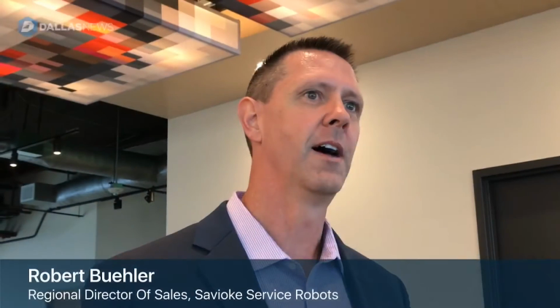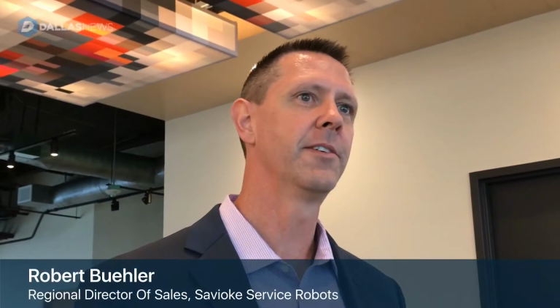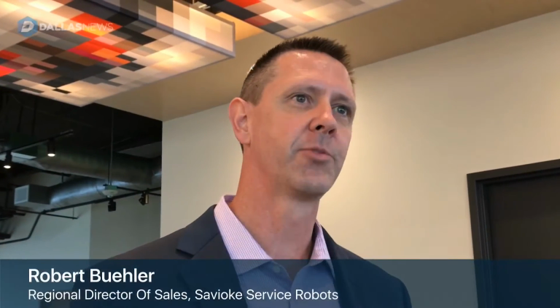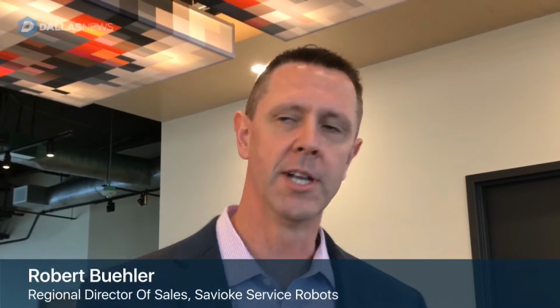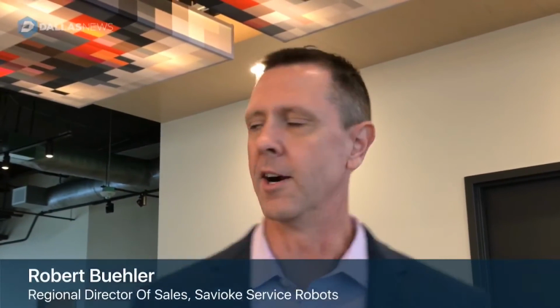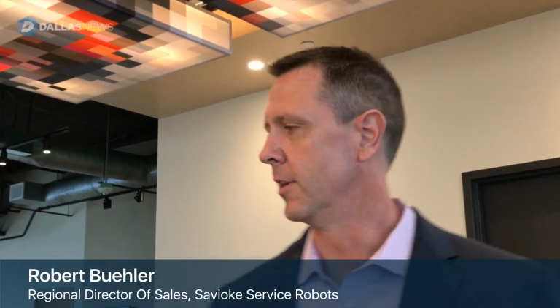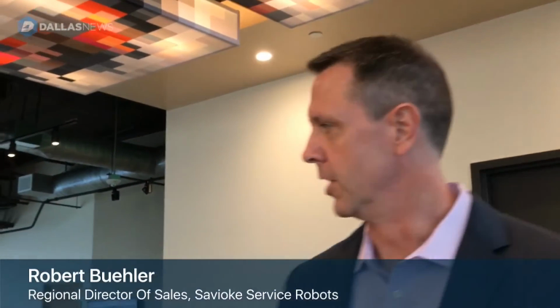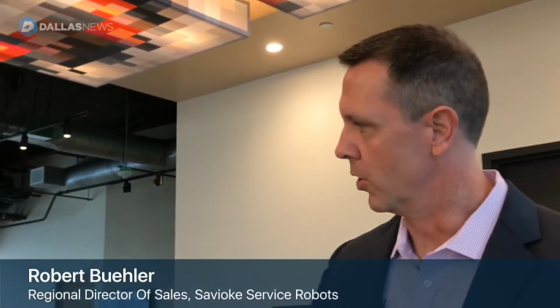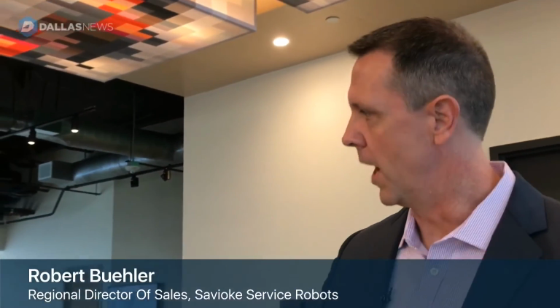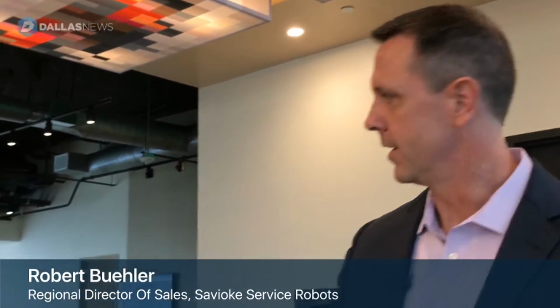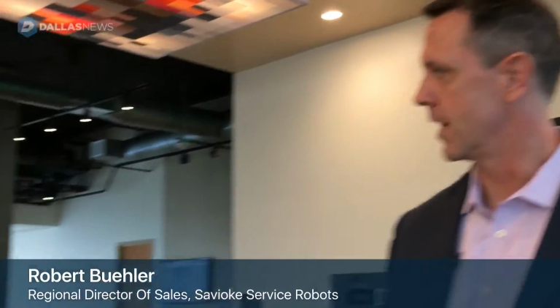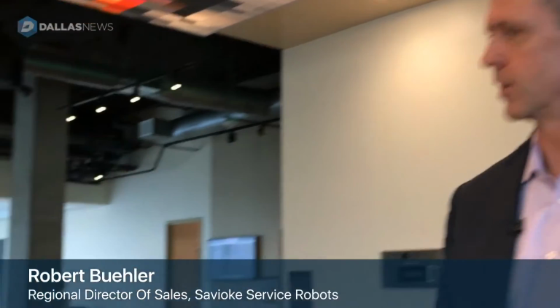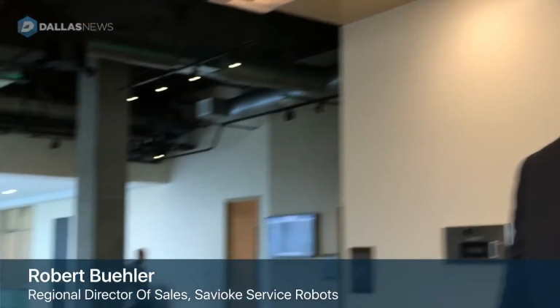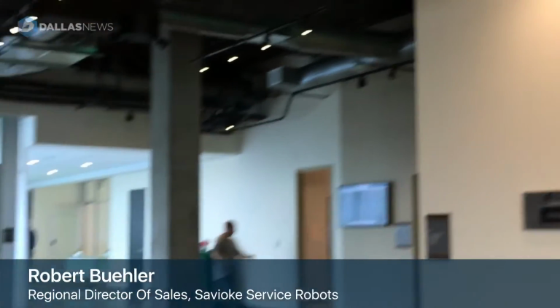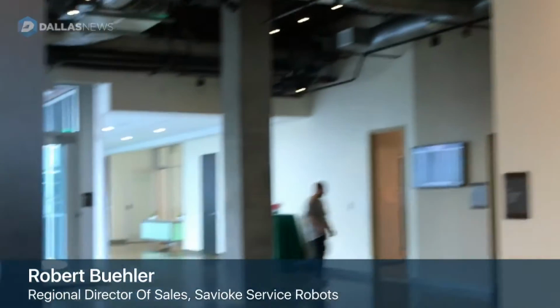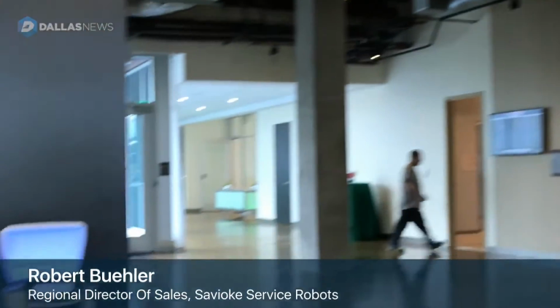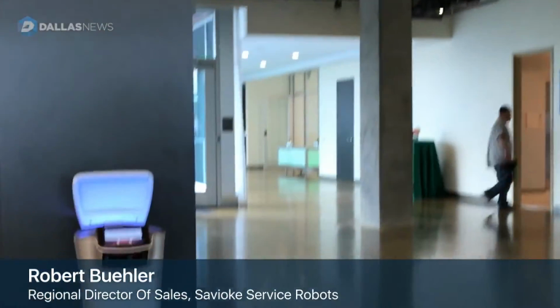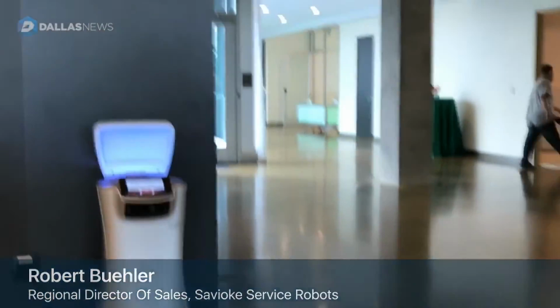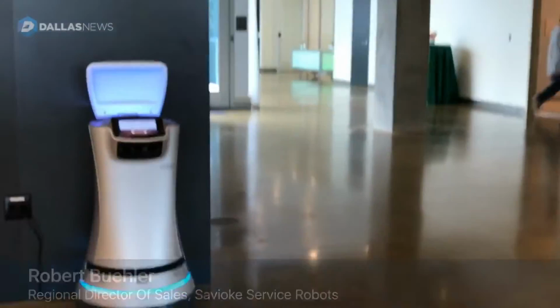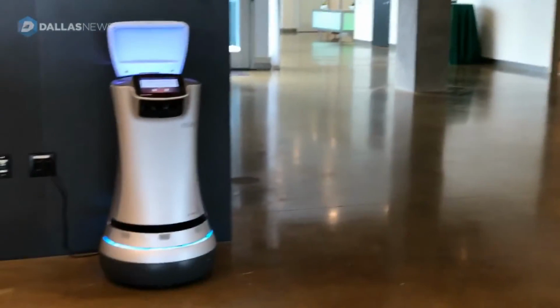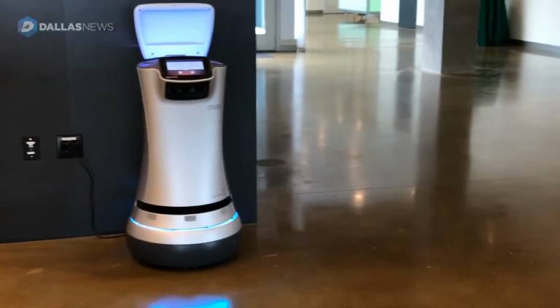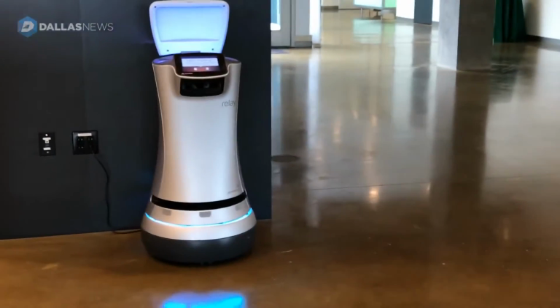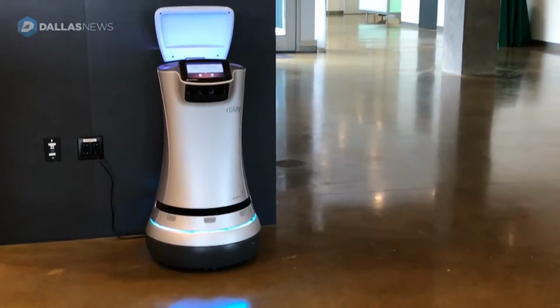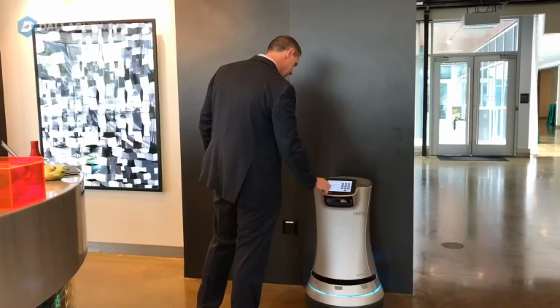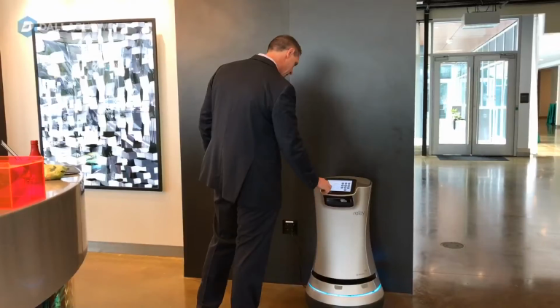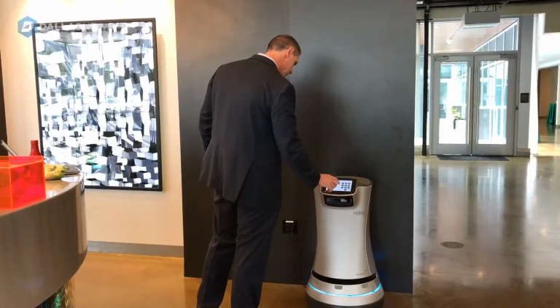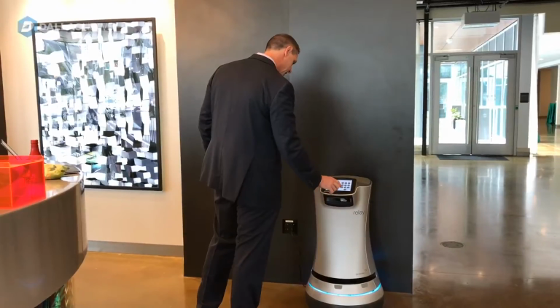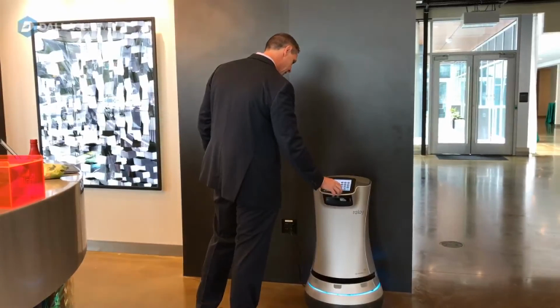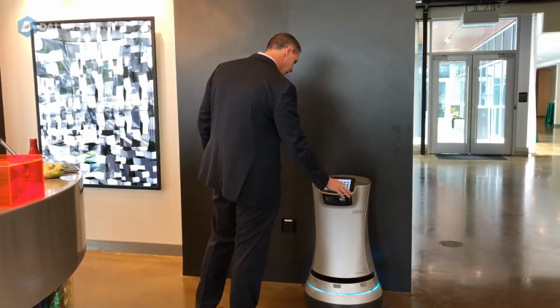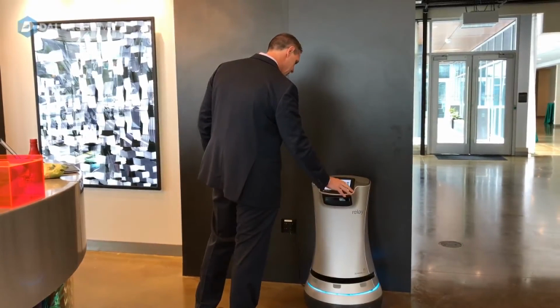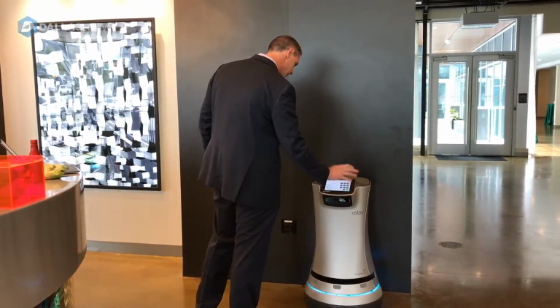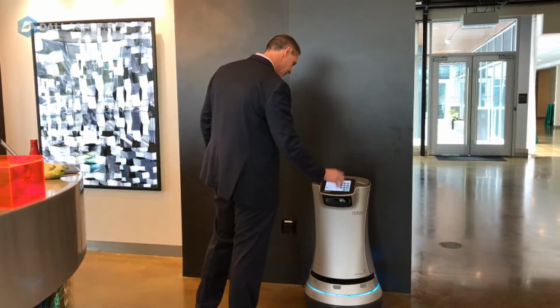This is Relay, our delivery robot. It's actually called Botler at Aloft Brand Properties, but Saviio Relay is the name of the robot.